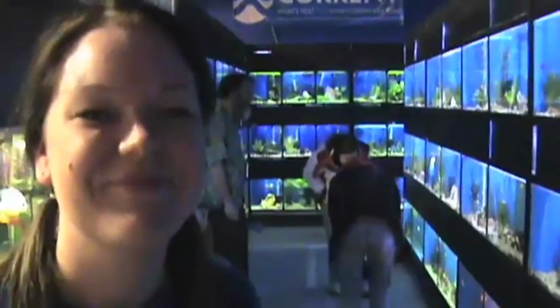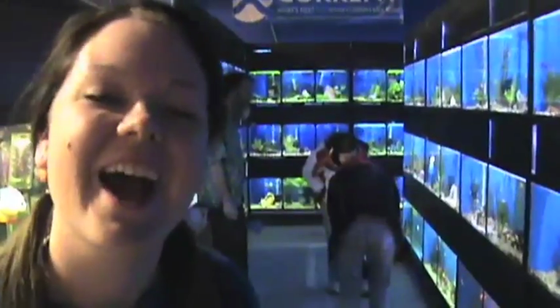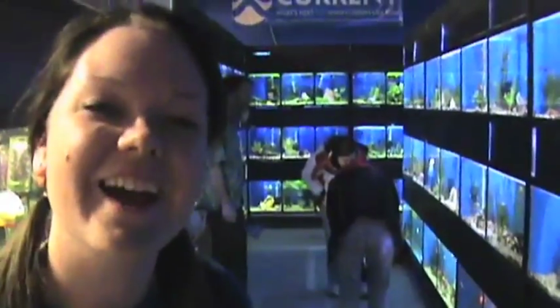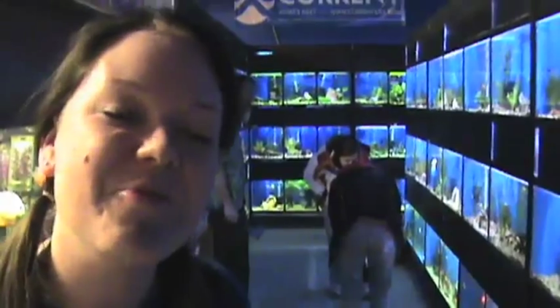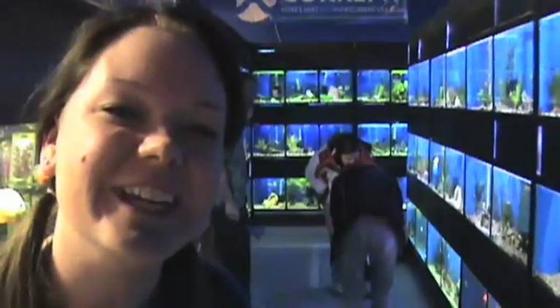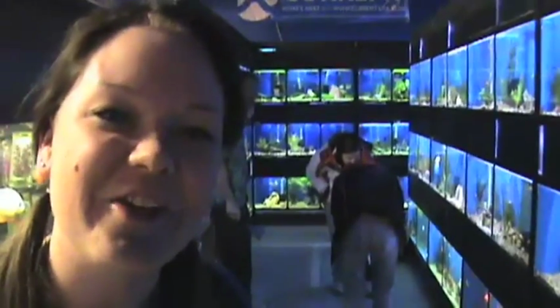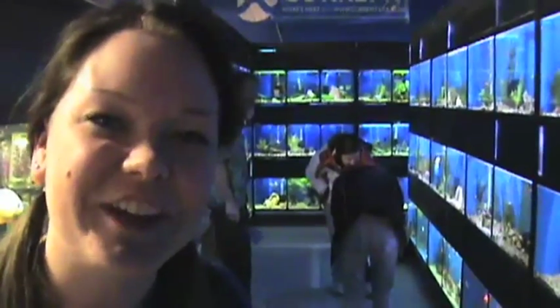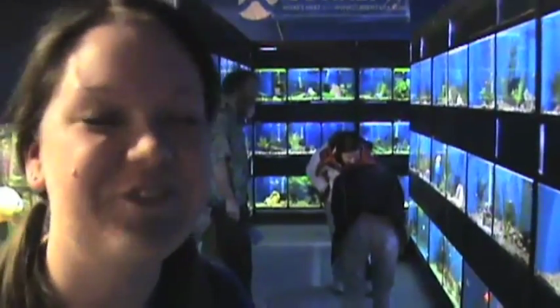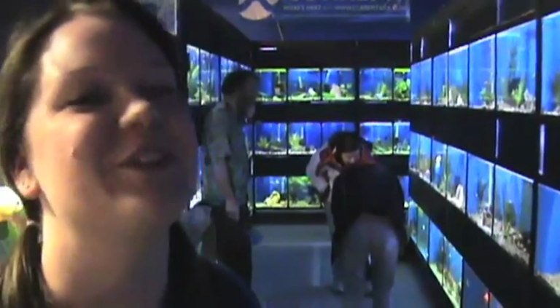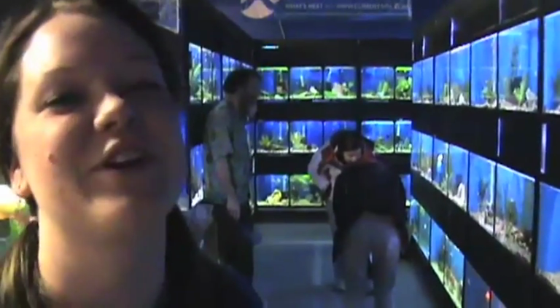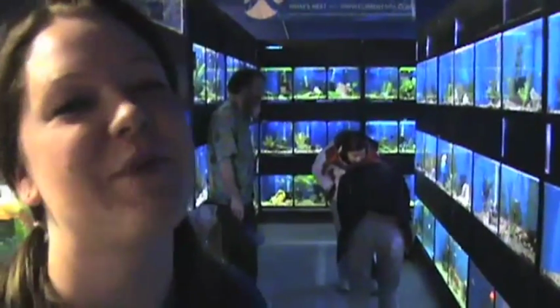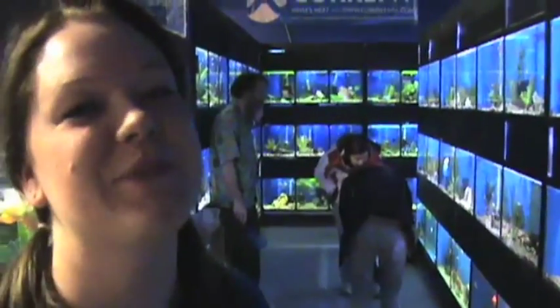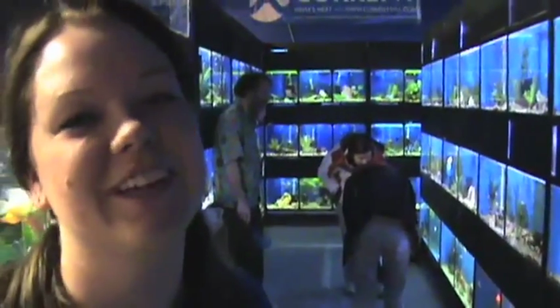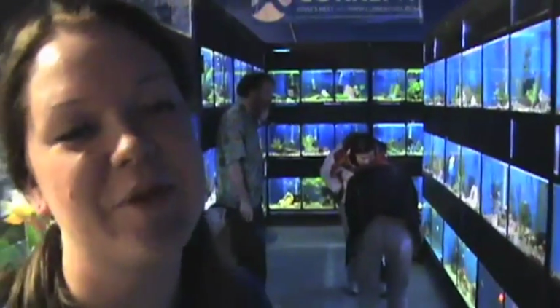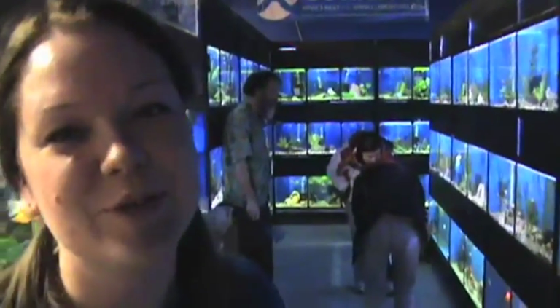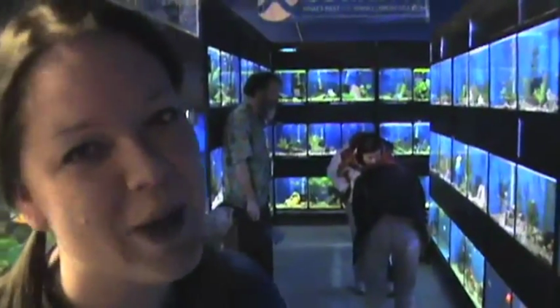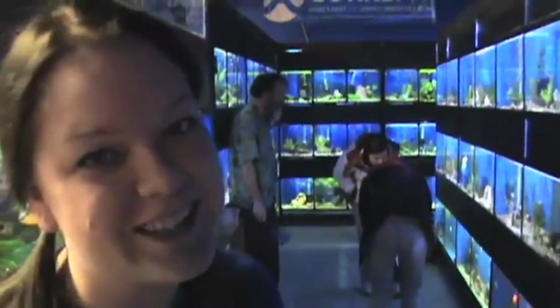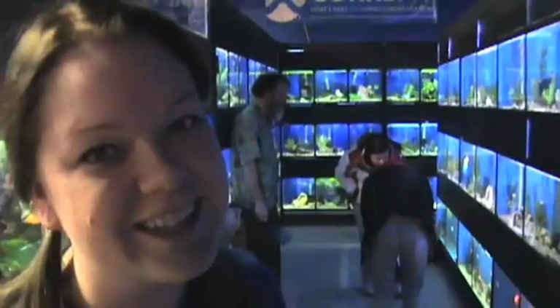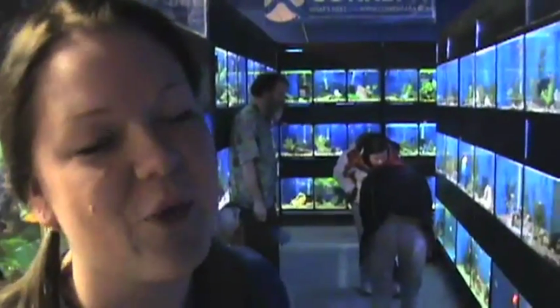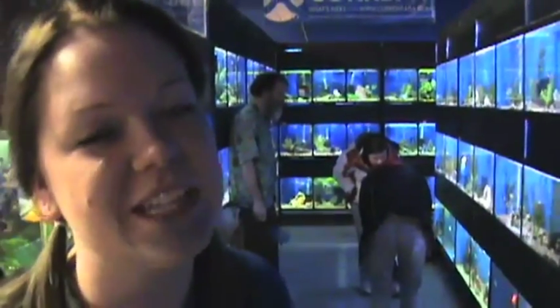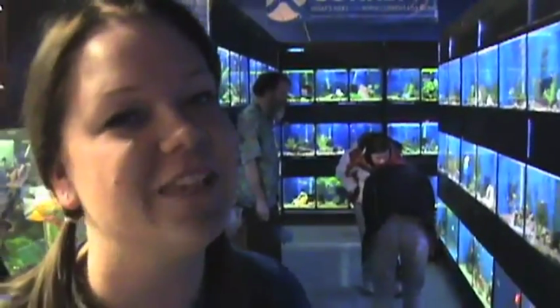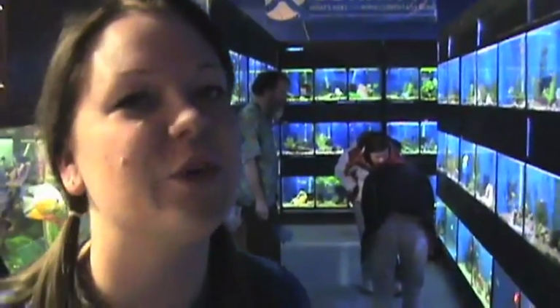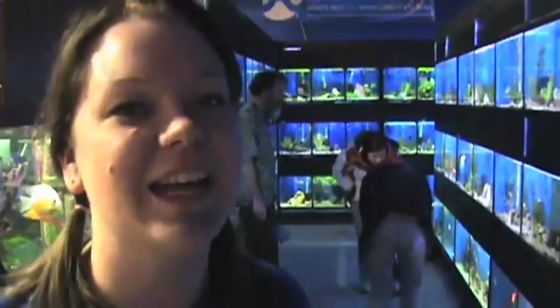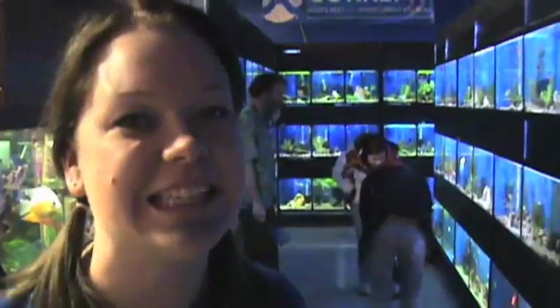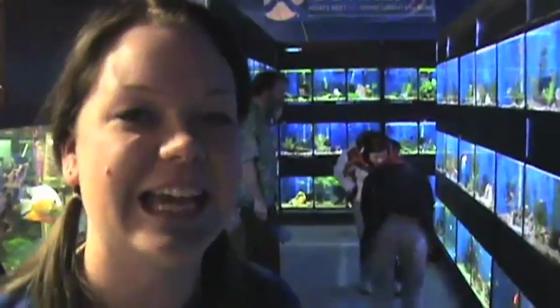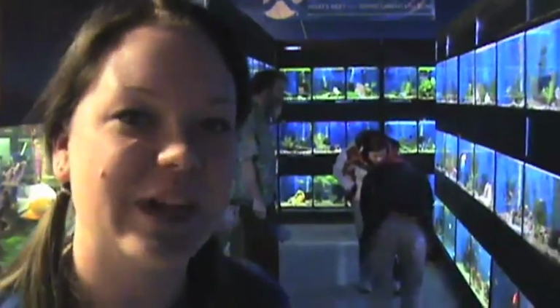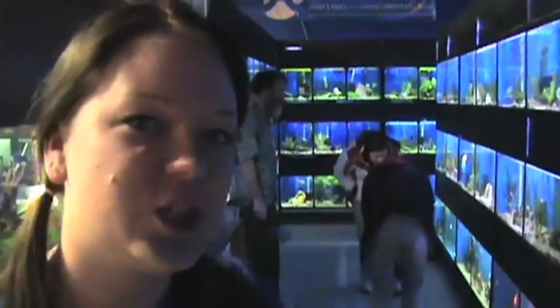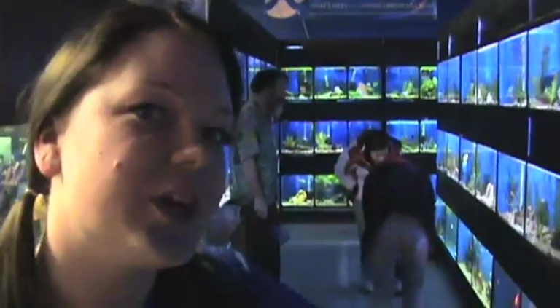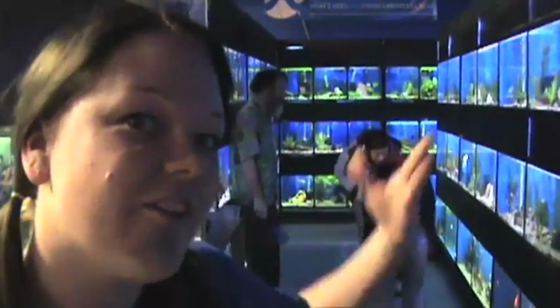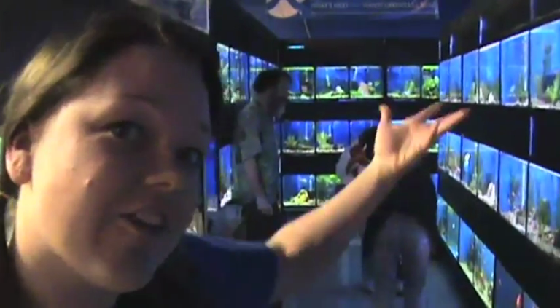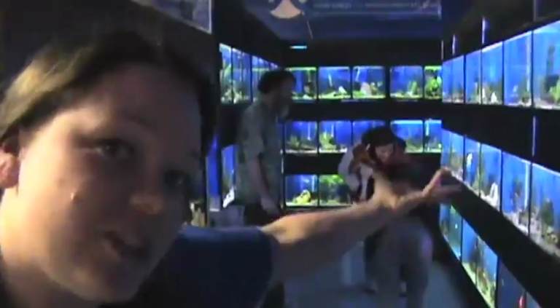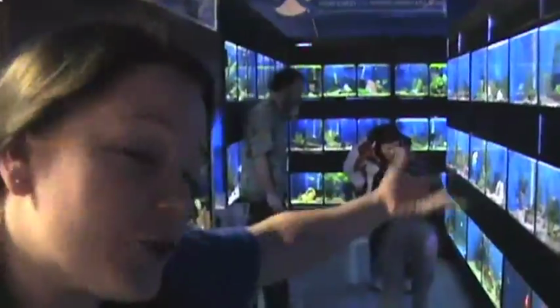Hi, I'm Whitney. I work in the freshwater department here at Bruce Pets. I wanted to give you guys a quick tour of our fish room.